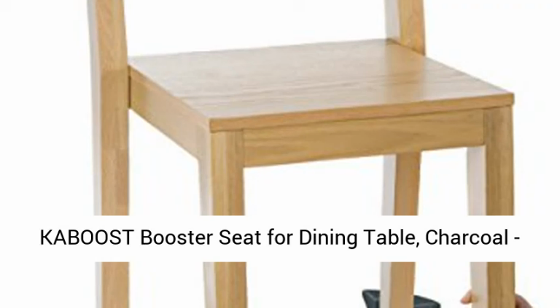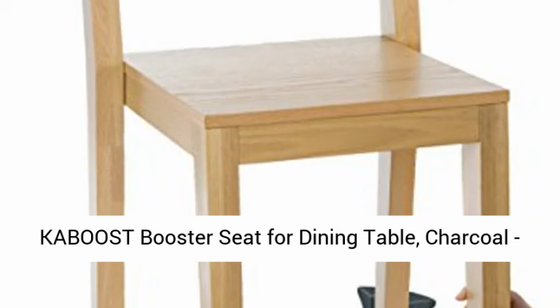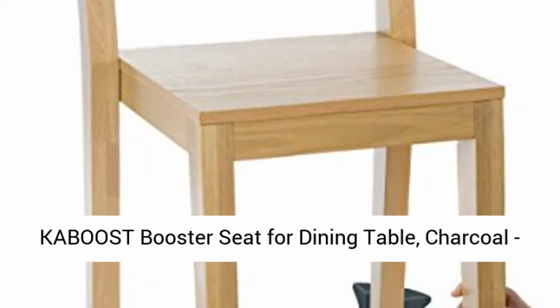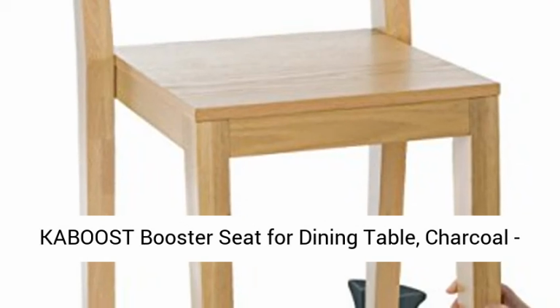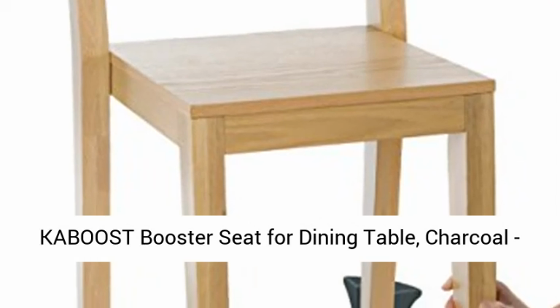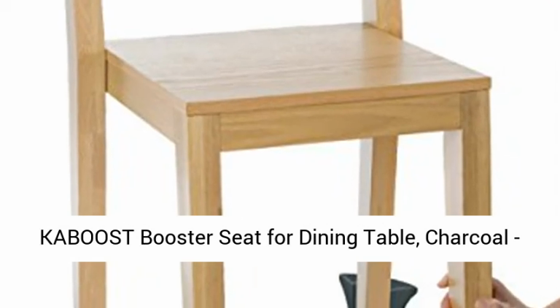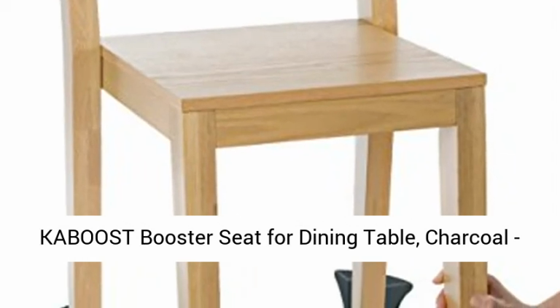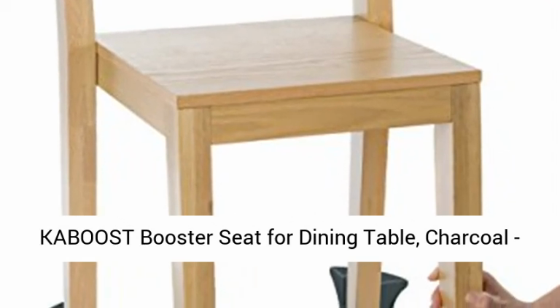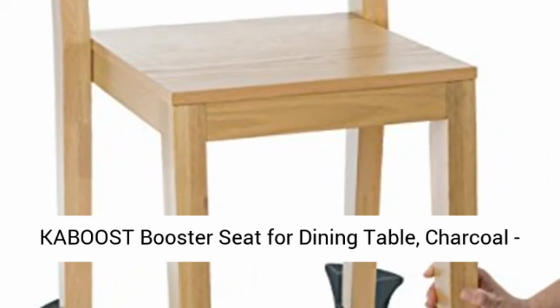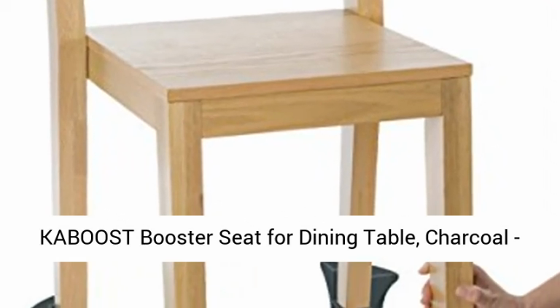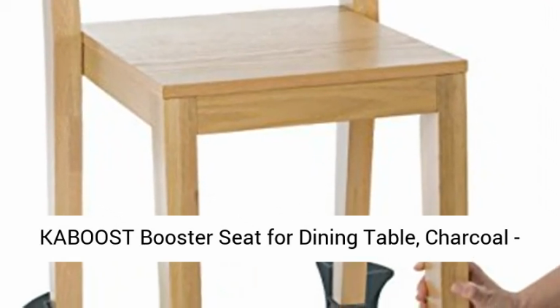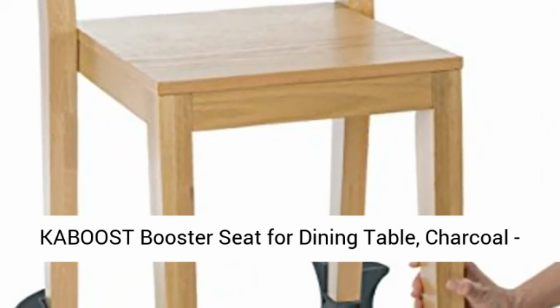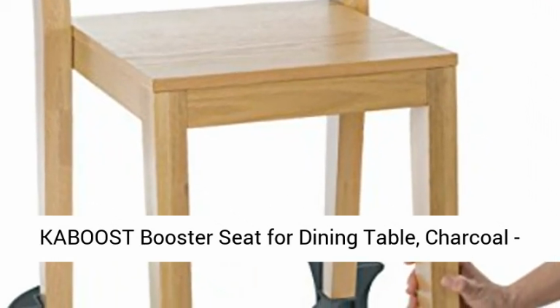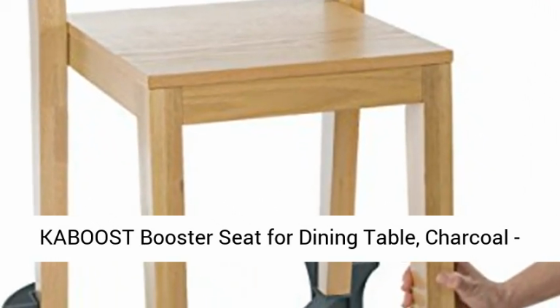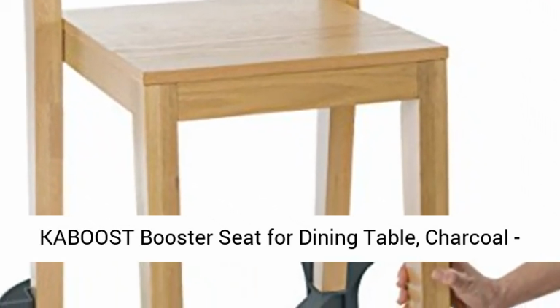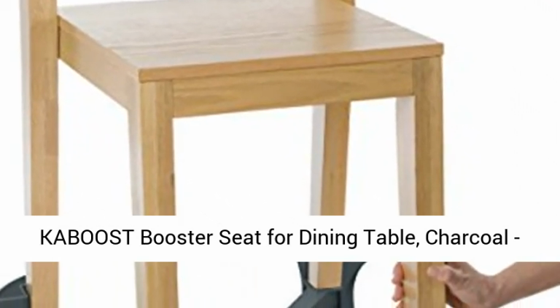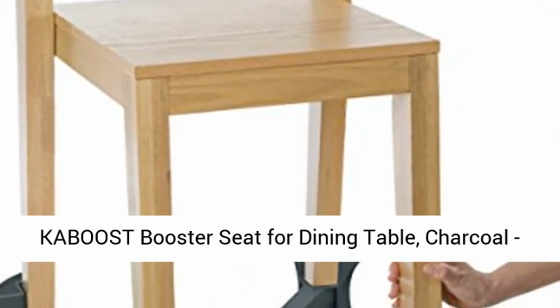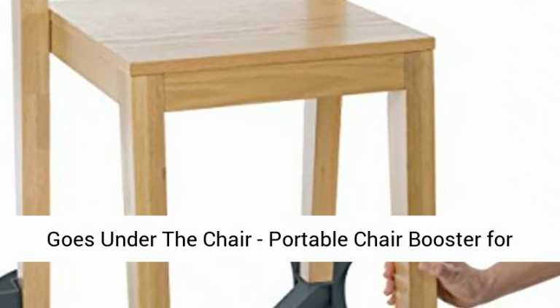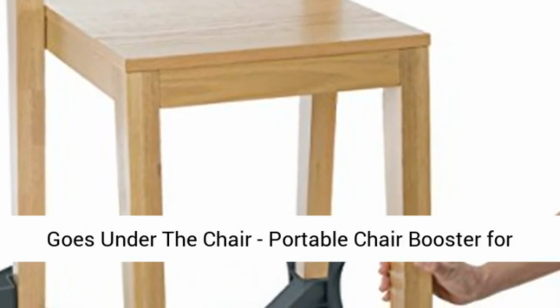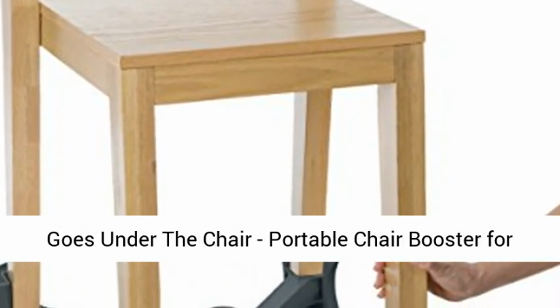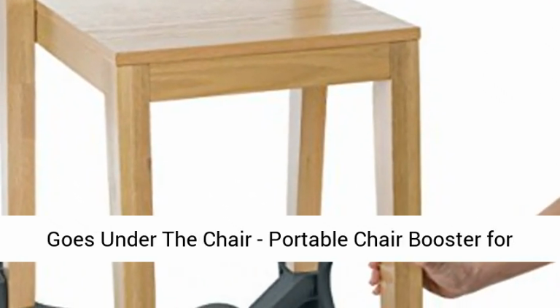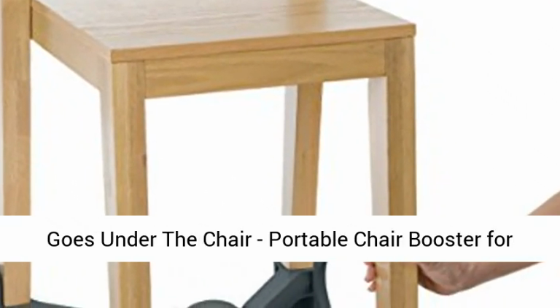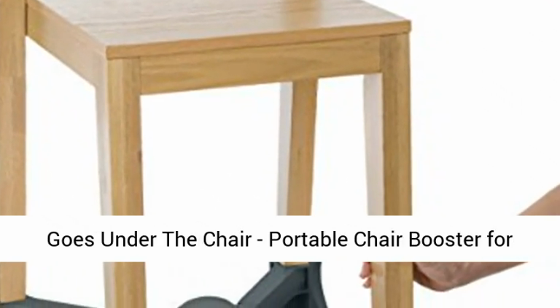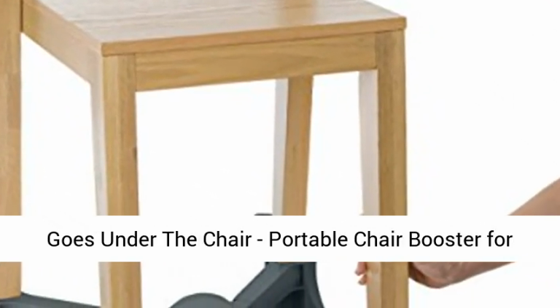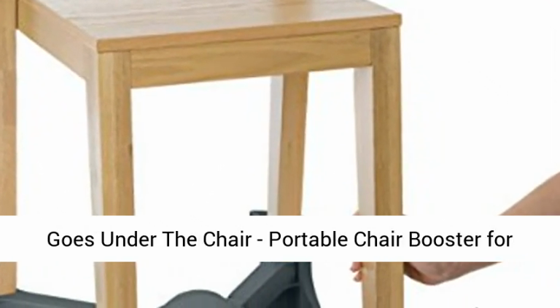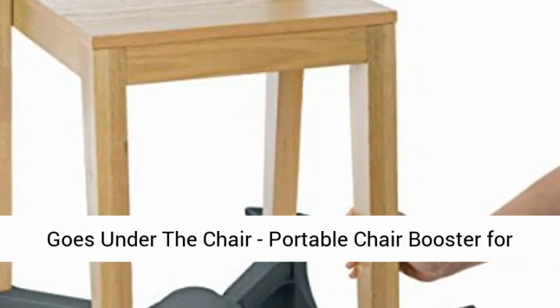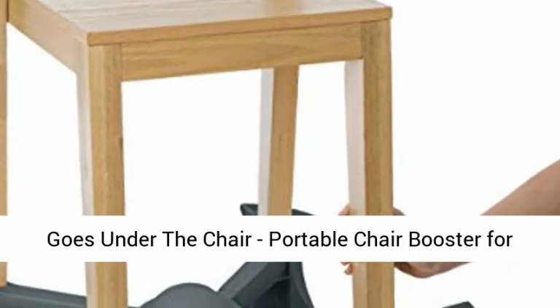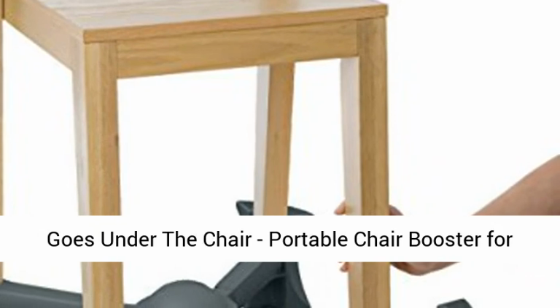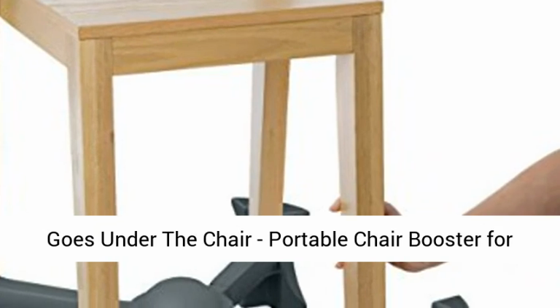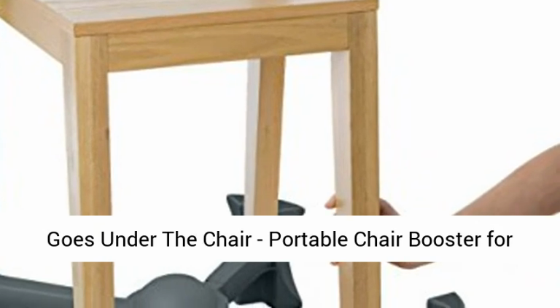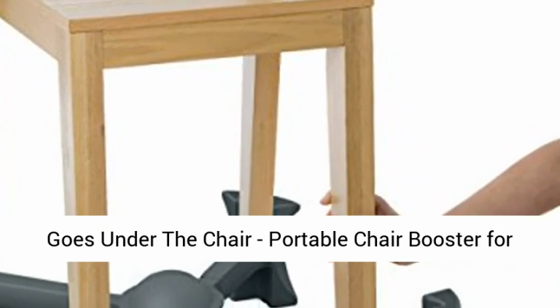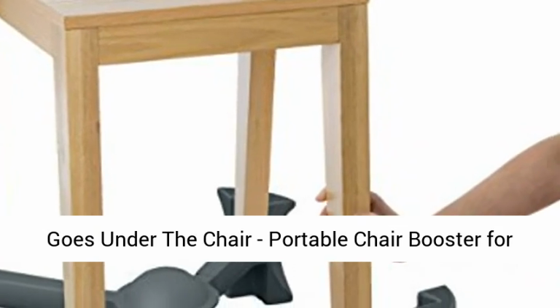Caboost booster seat for dining table, charcoal, goes under the chair — portable chair booster for toddlers.